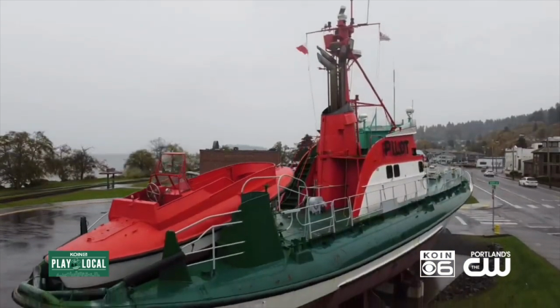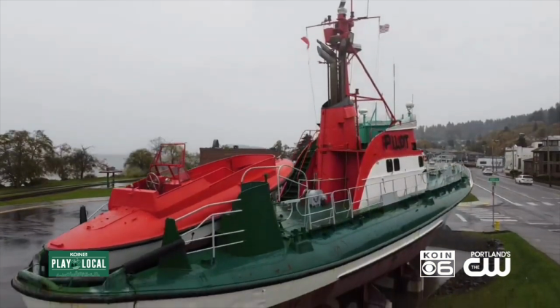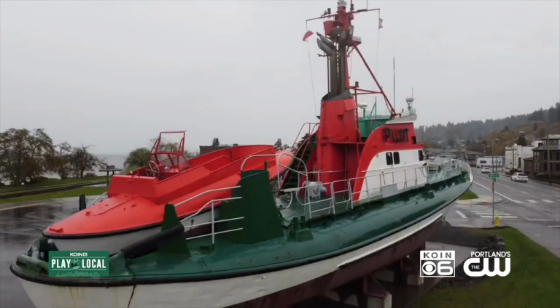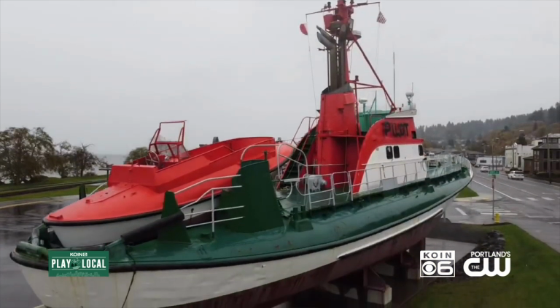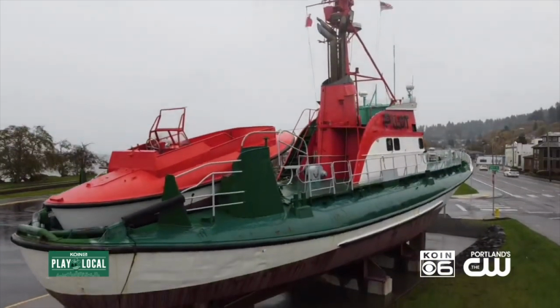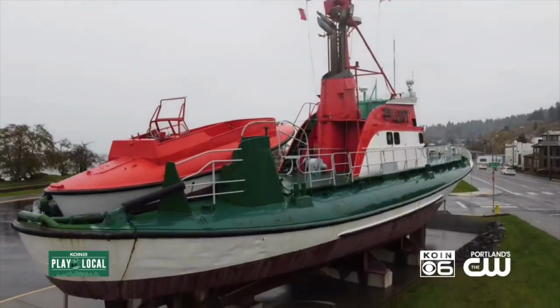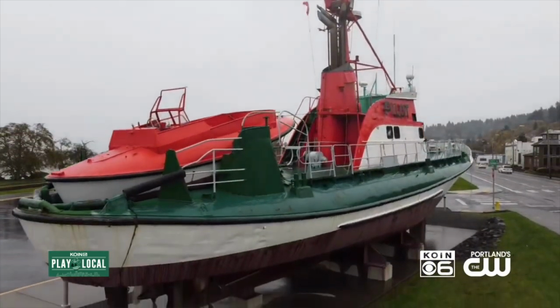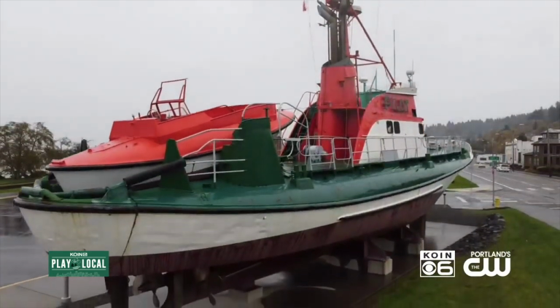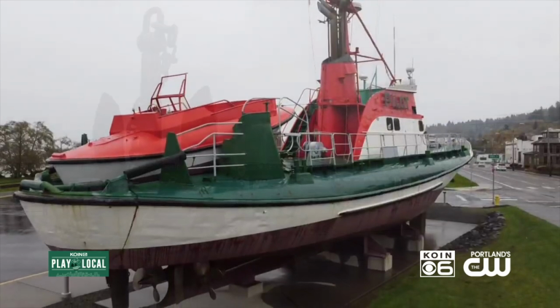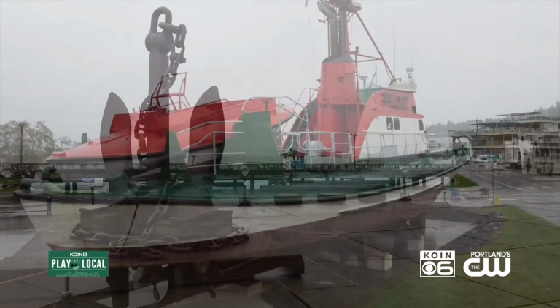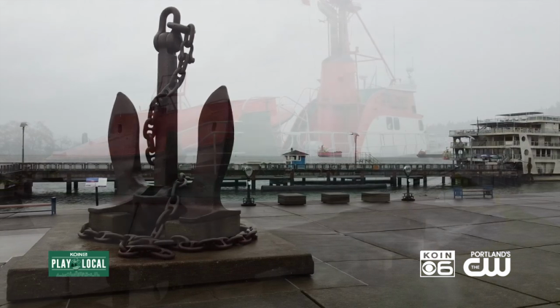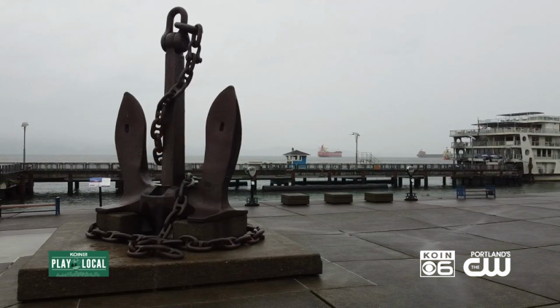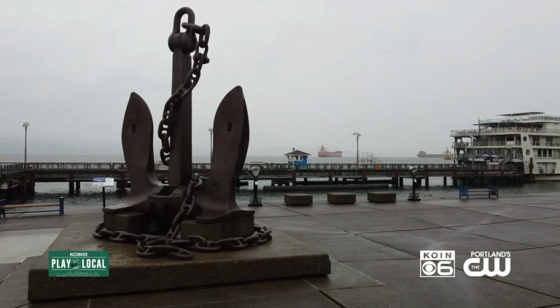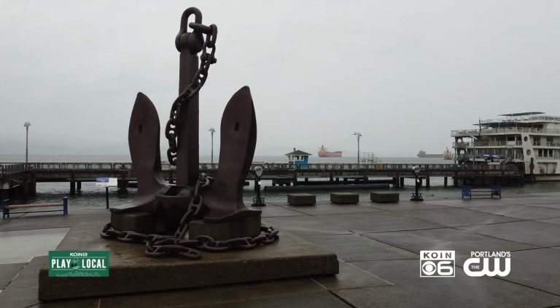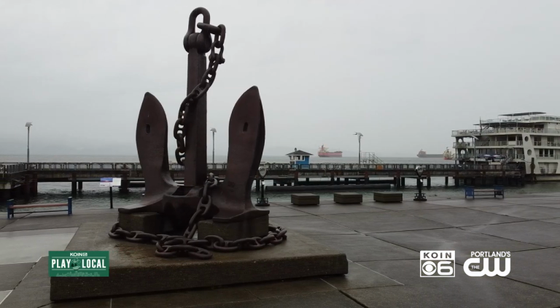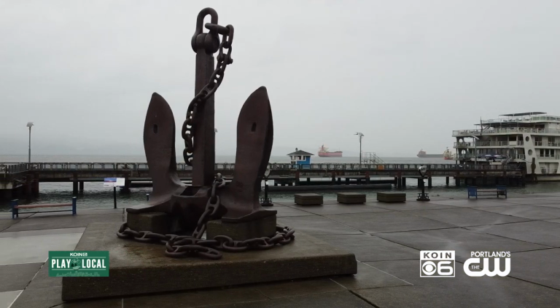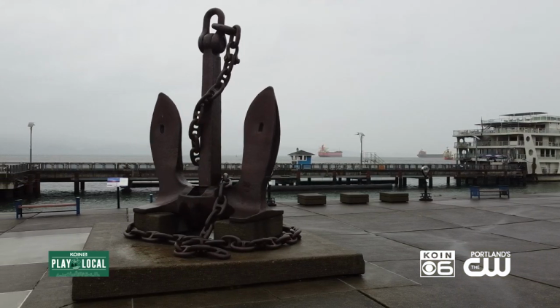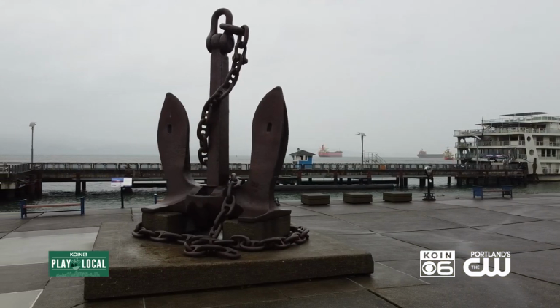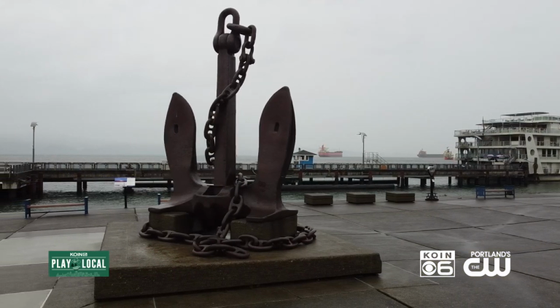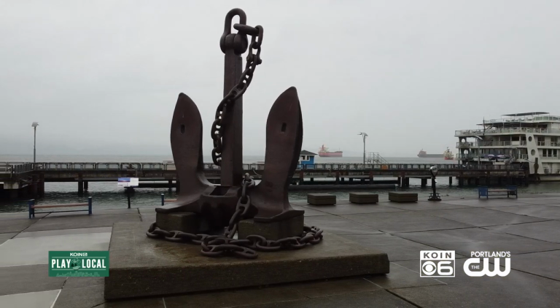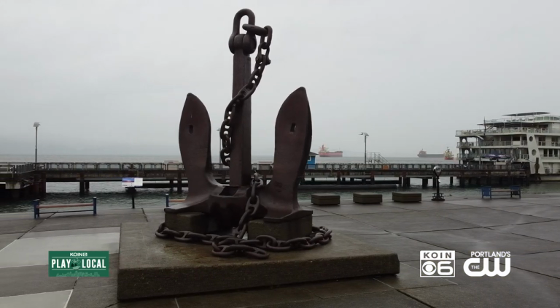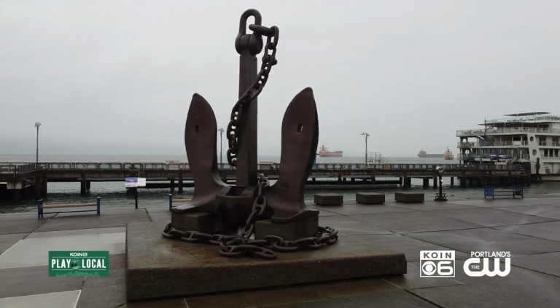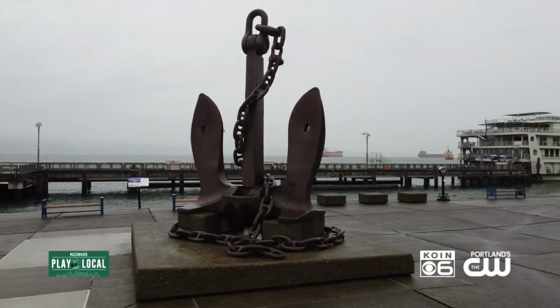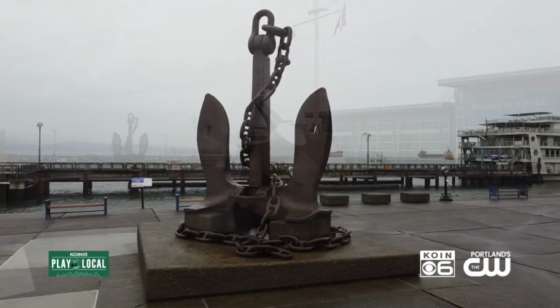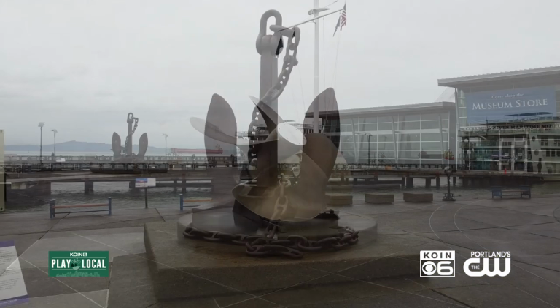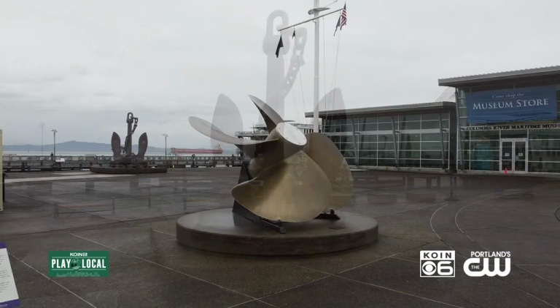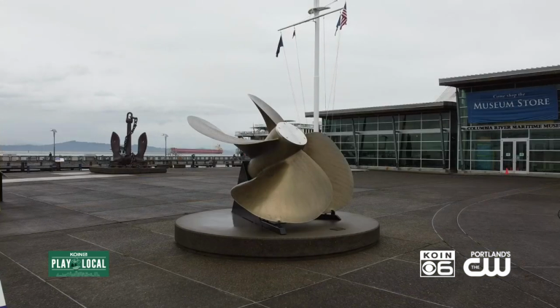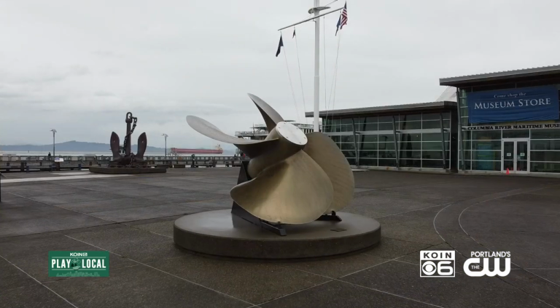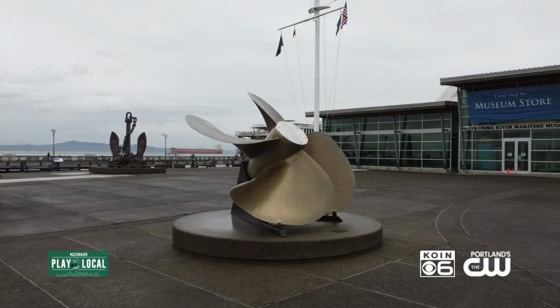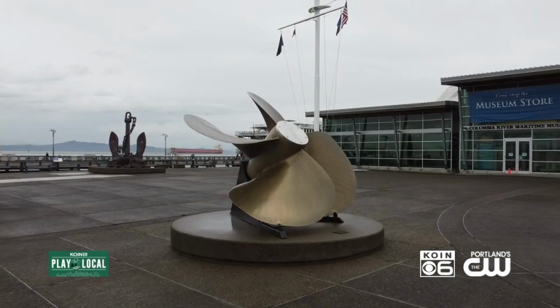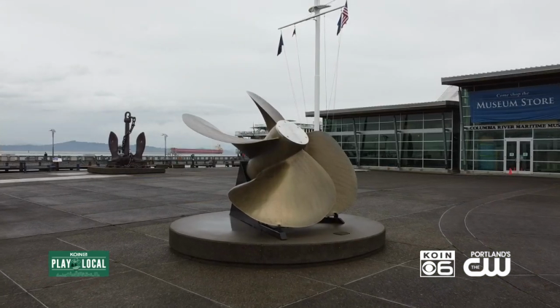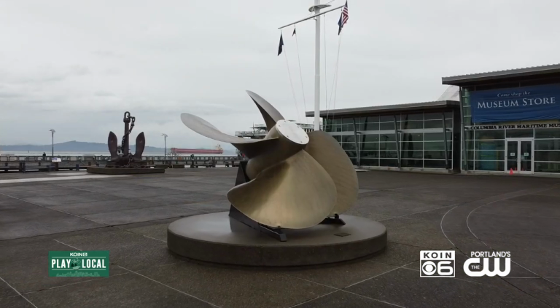So the pilot boat Peacock, the anchor out front, the propeller — just a little bit of everything for everybody.